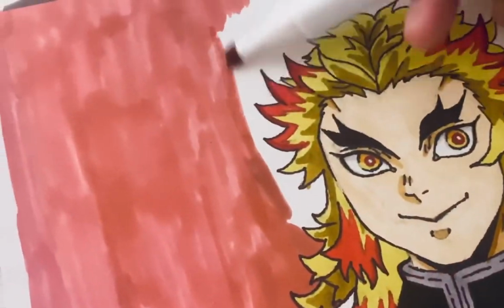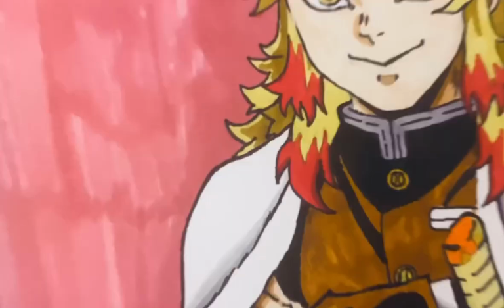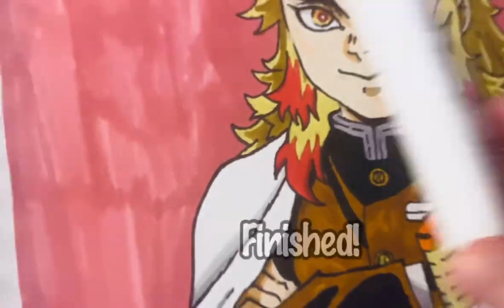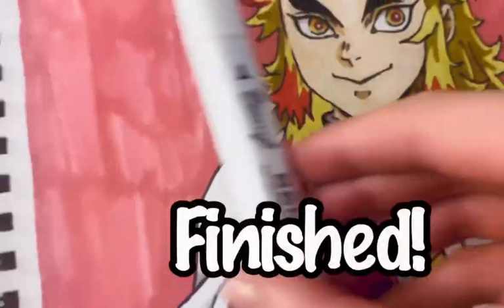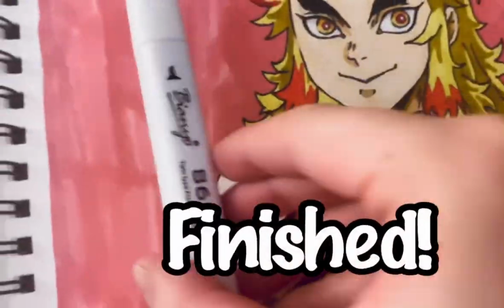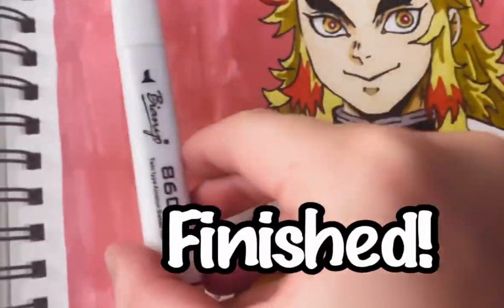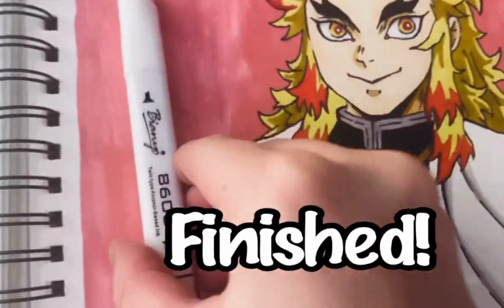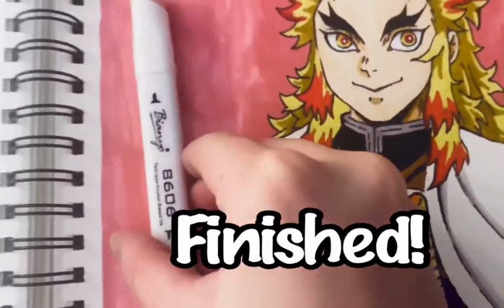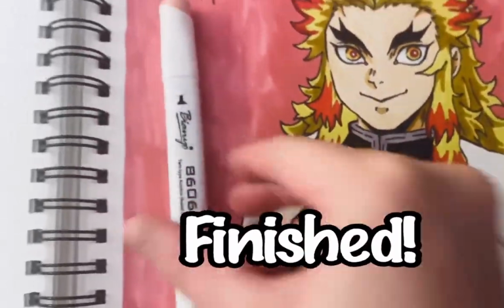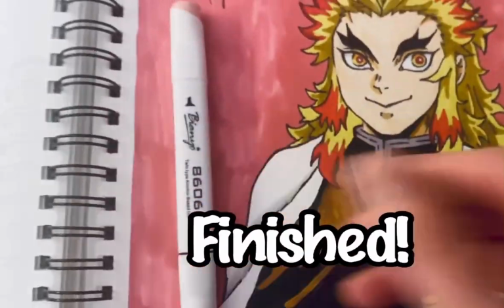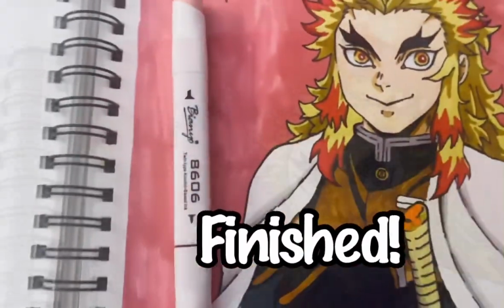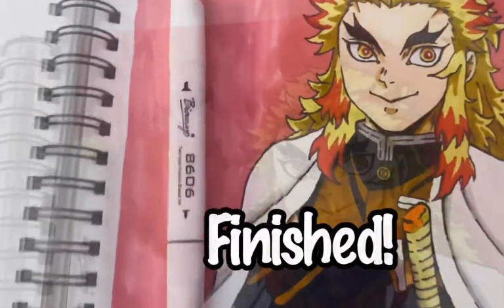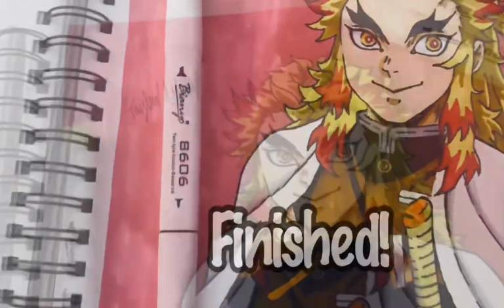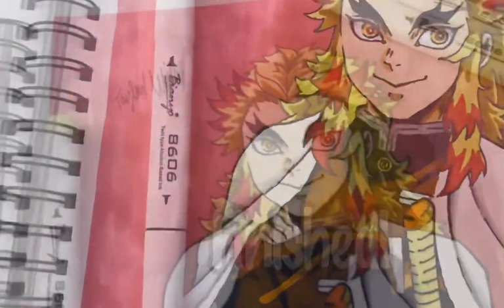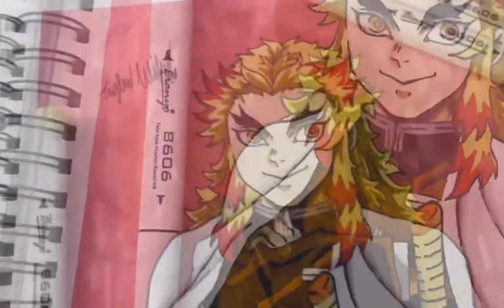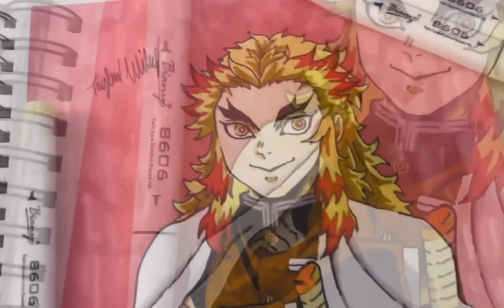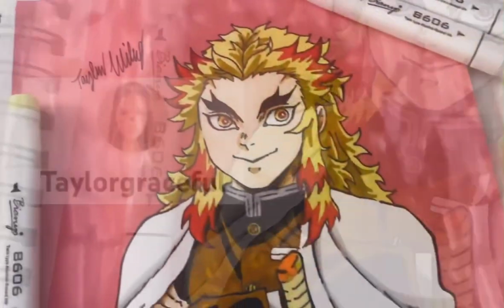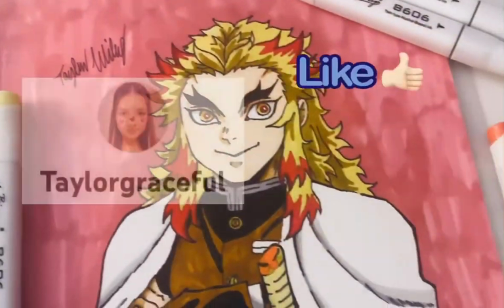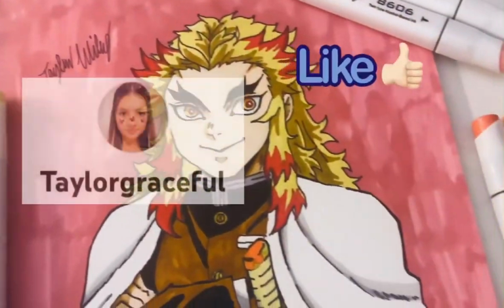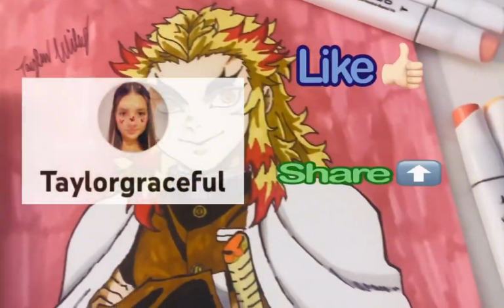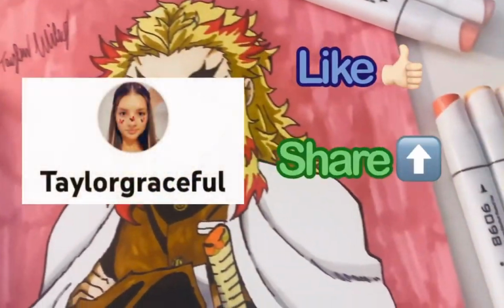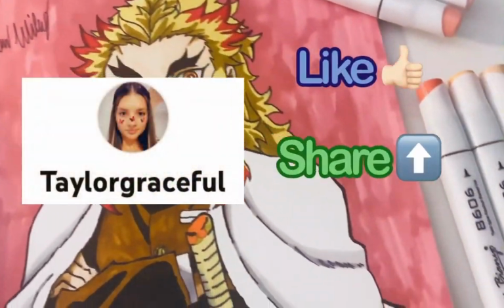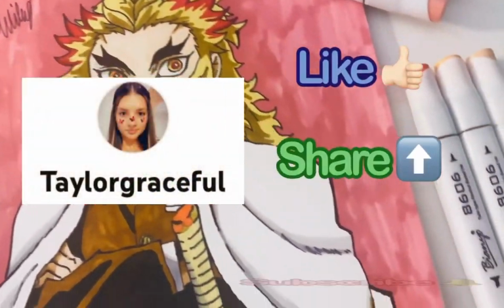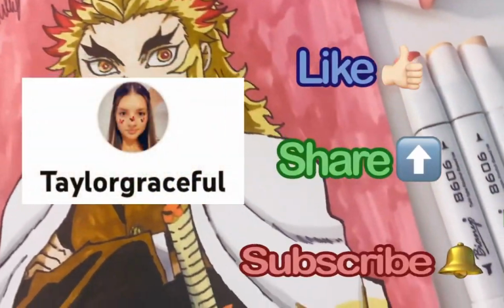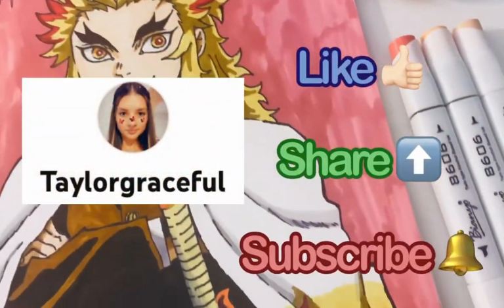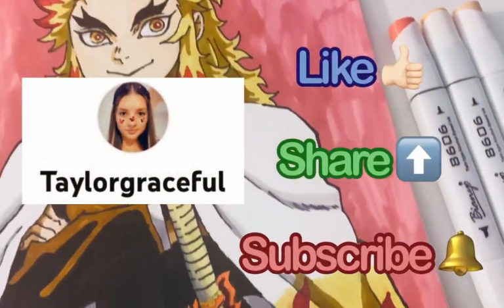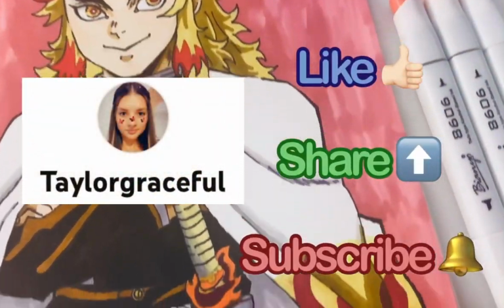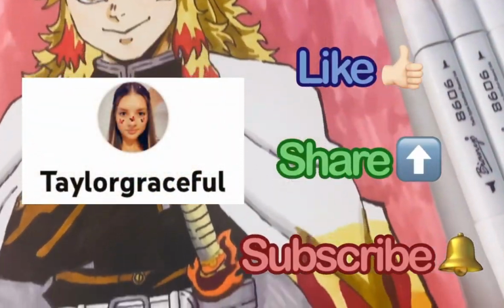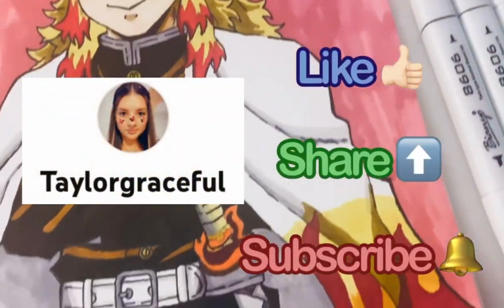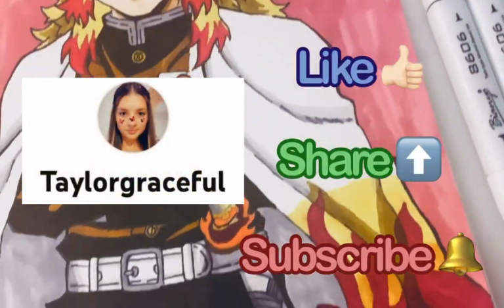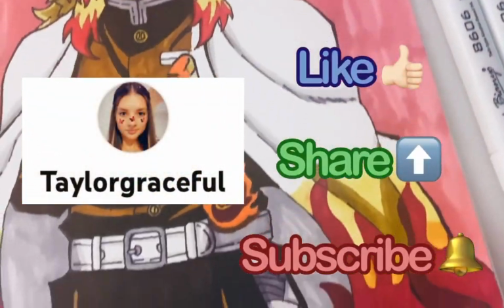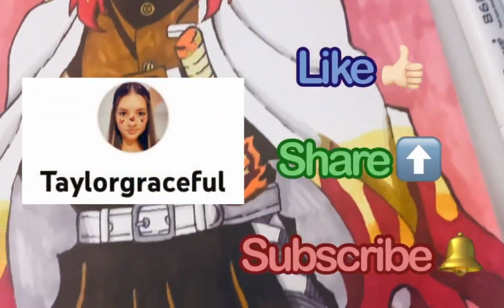And there's the finished drawing! Like, share, and subscribe for more tutorials!